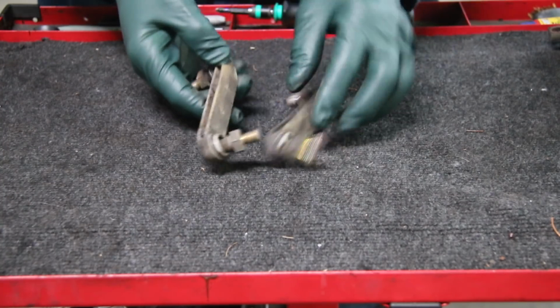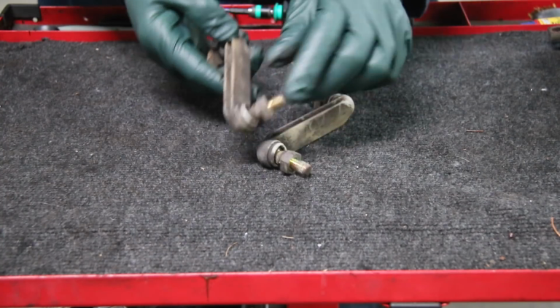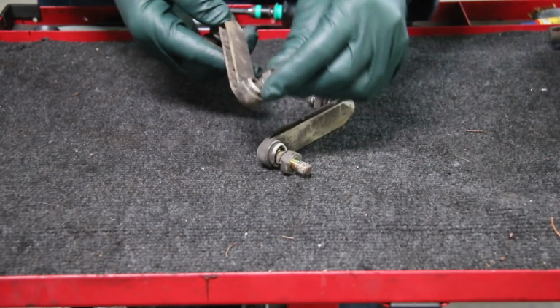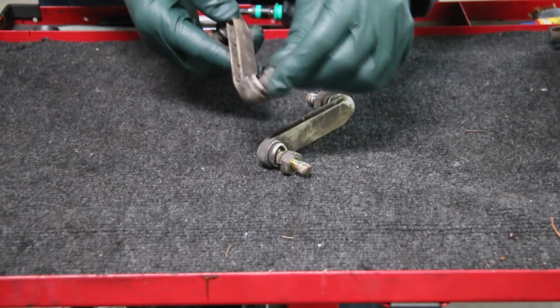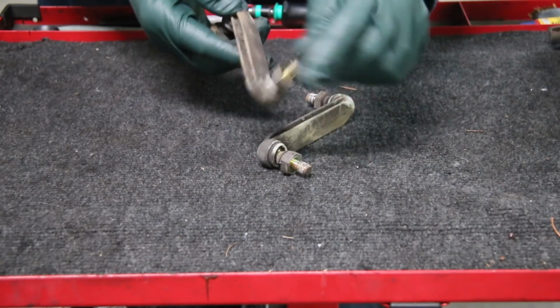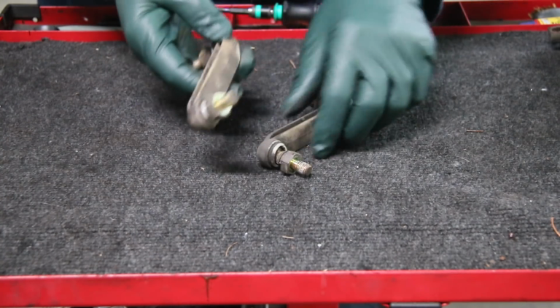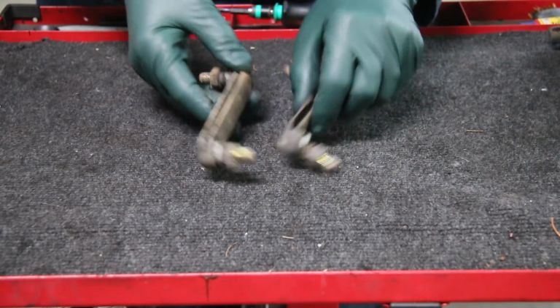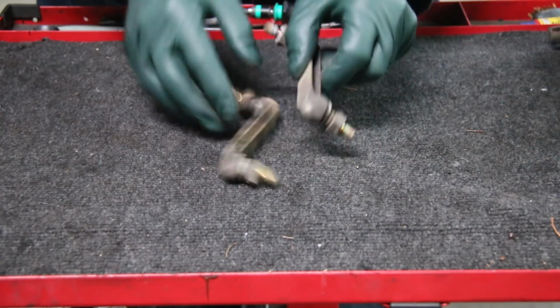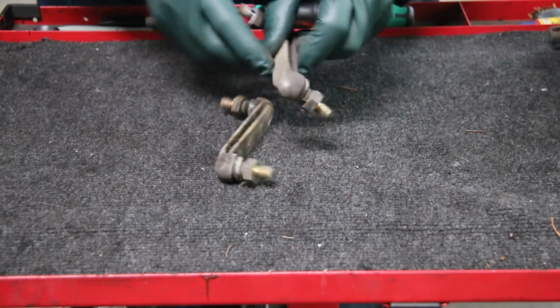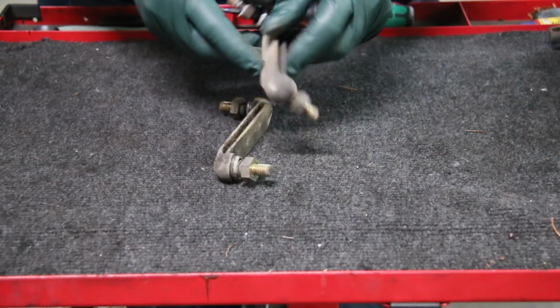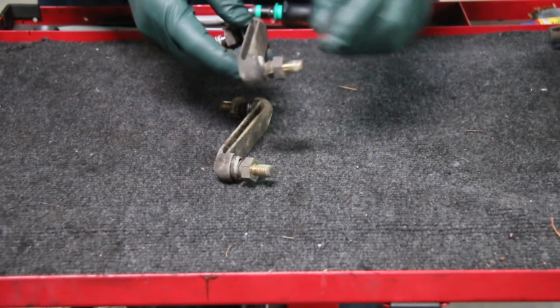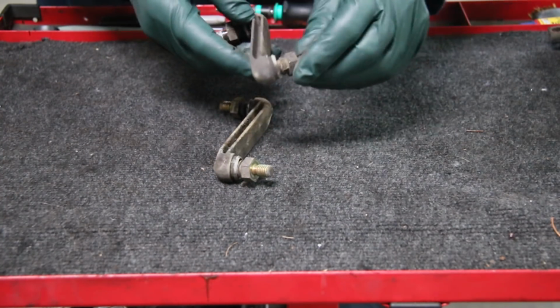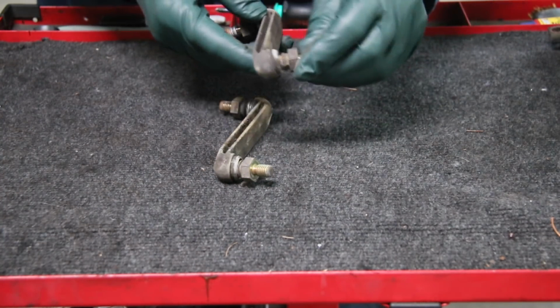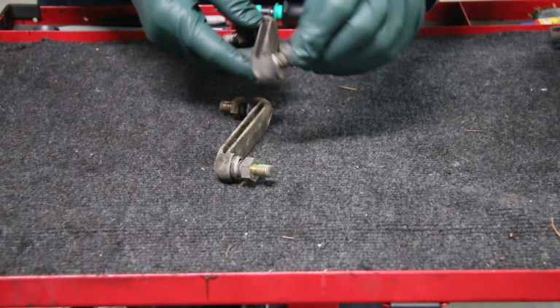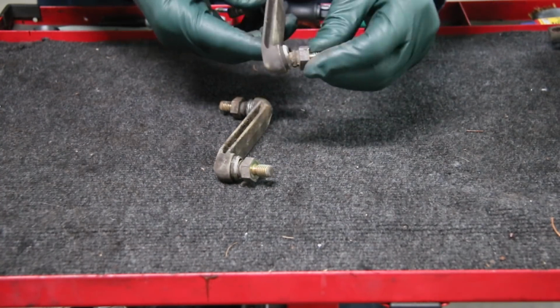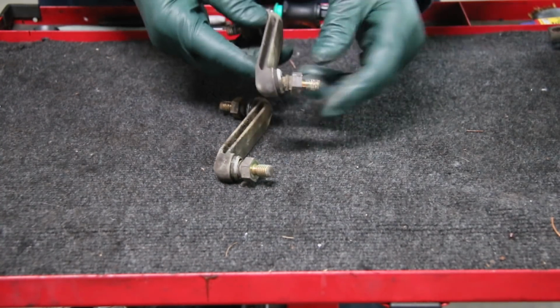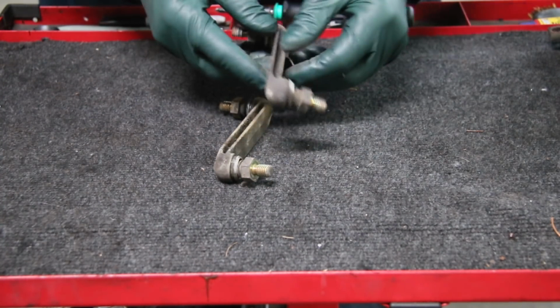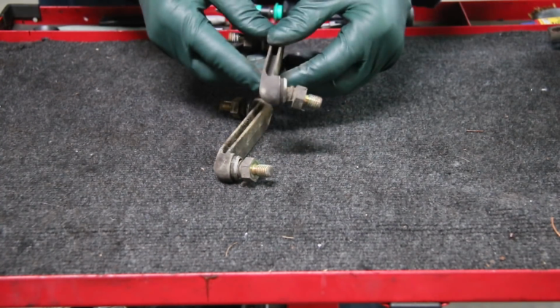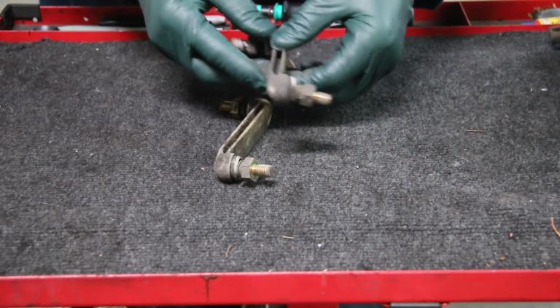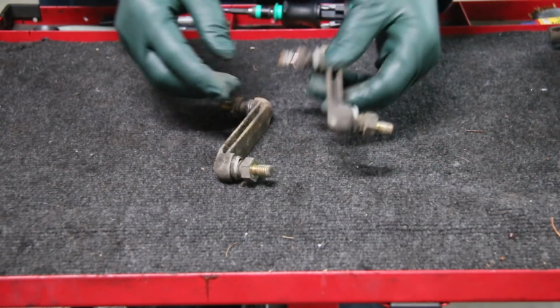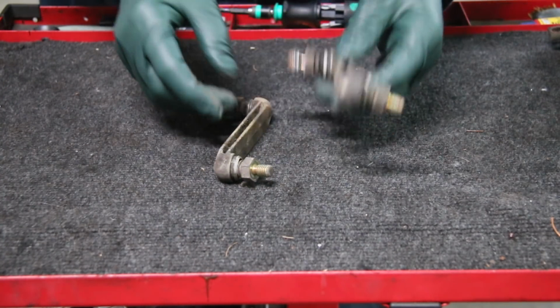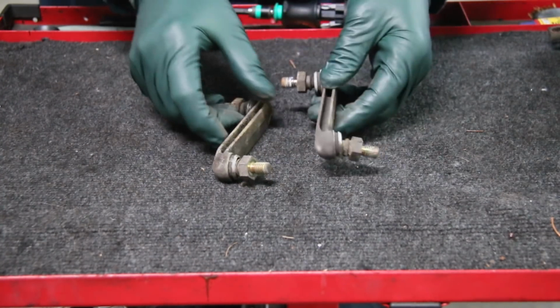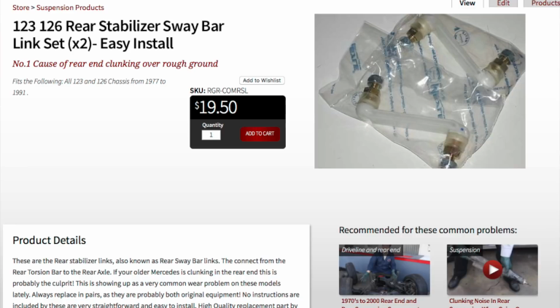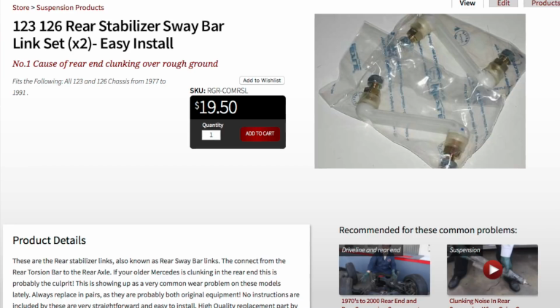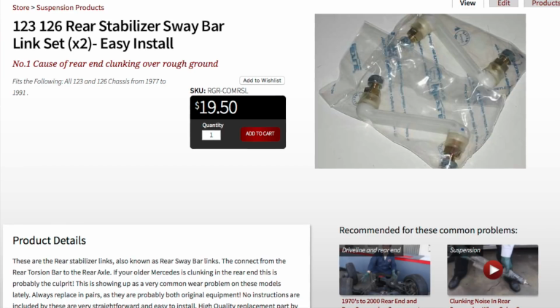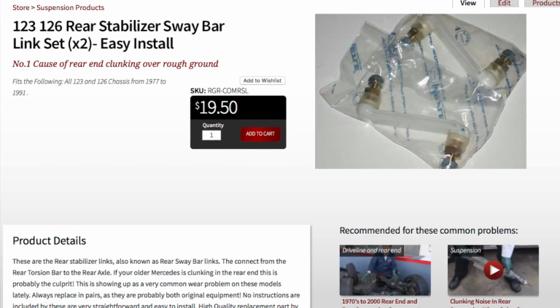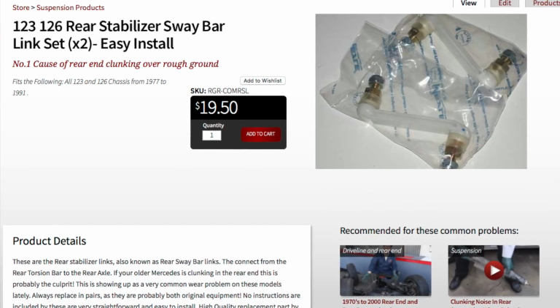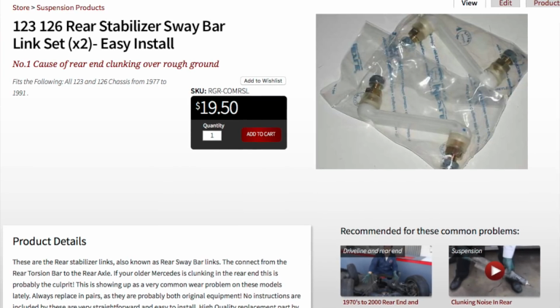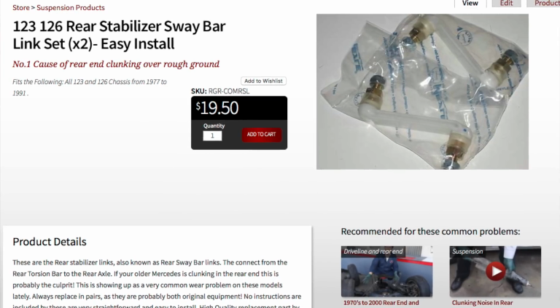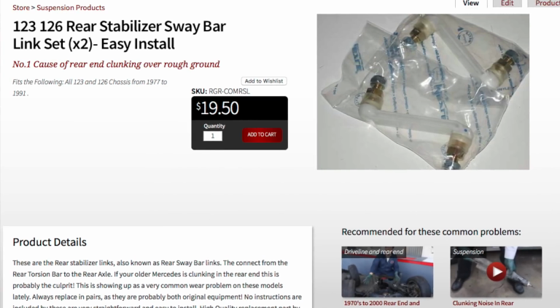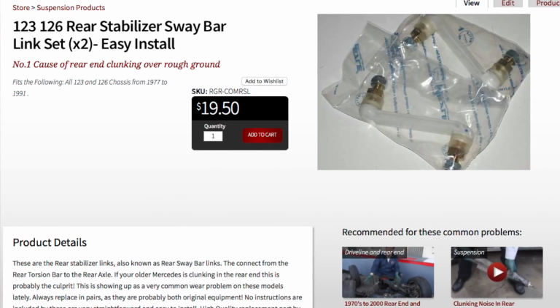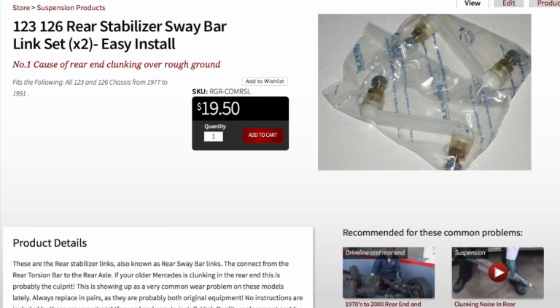These are parts you need to replace any time you get one of these old Mercedes. We've got these on my website along with instructions.